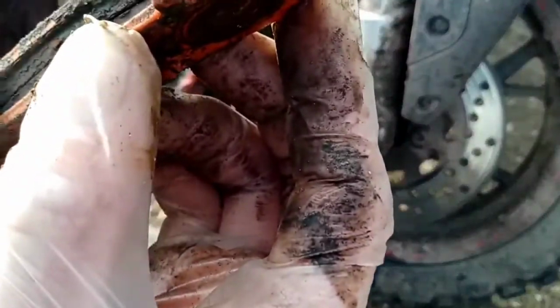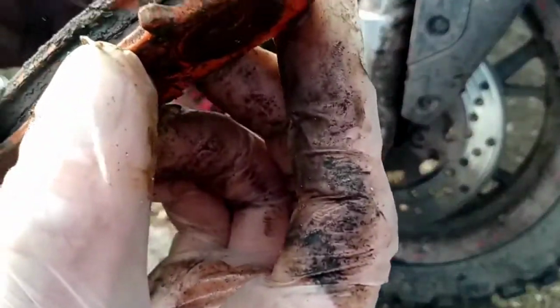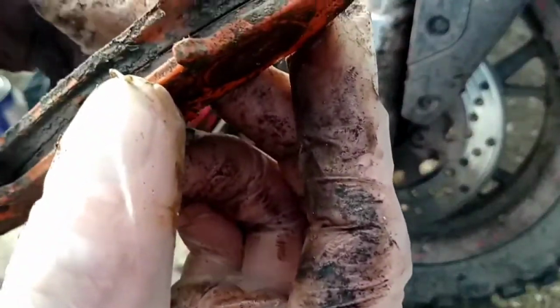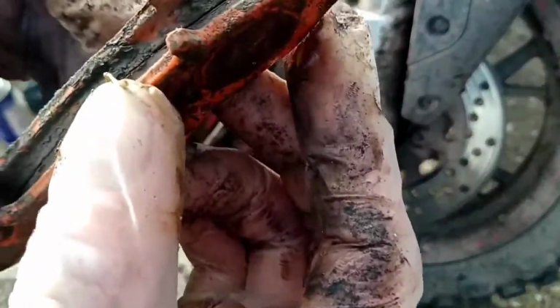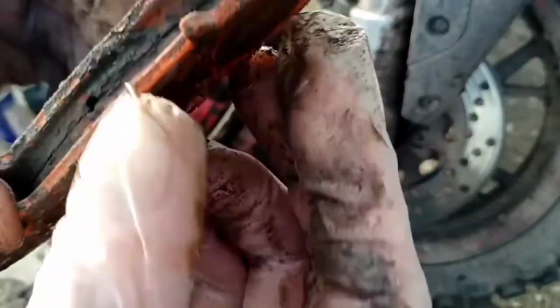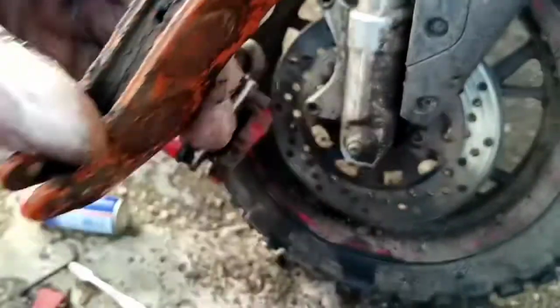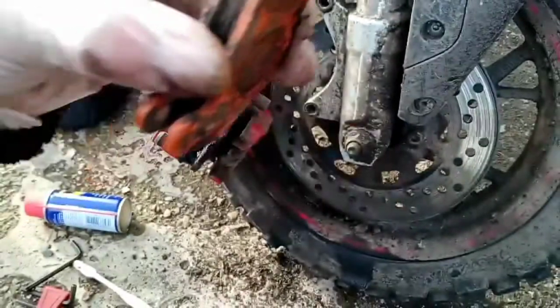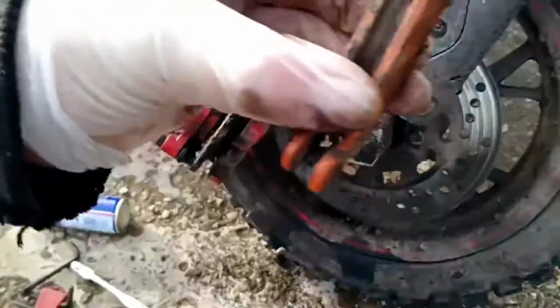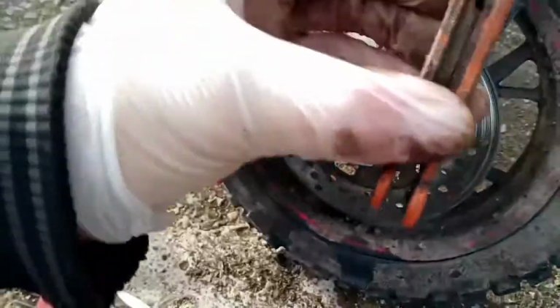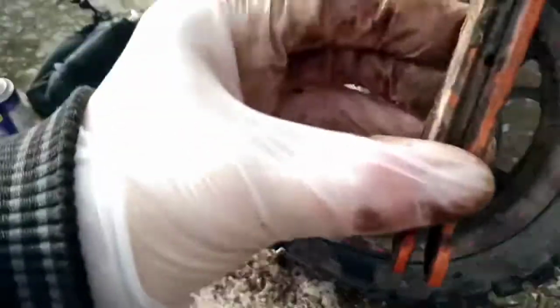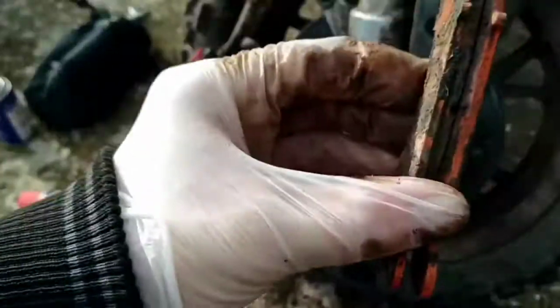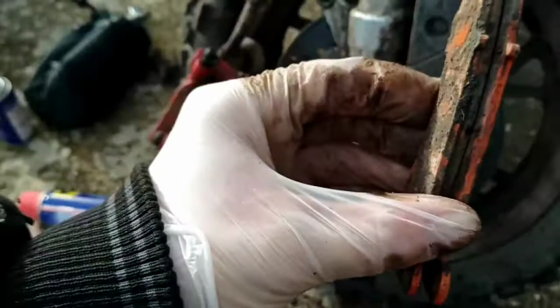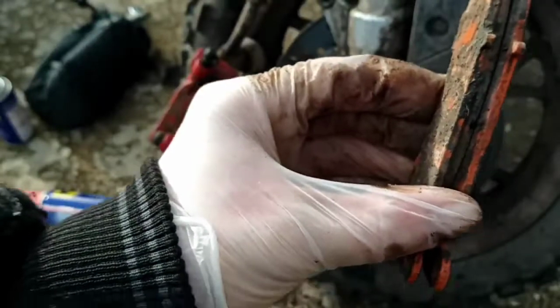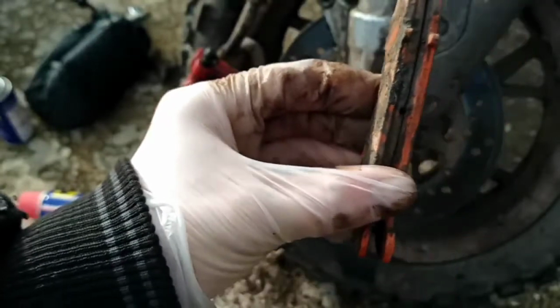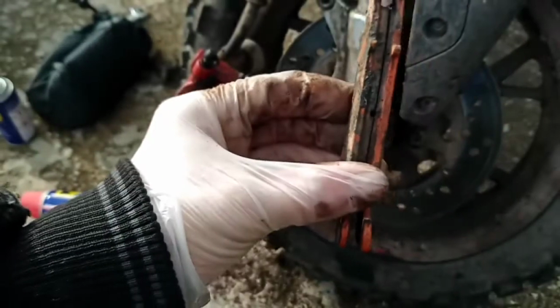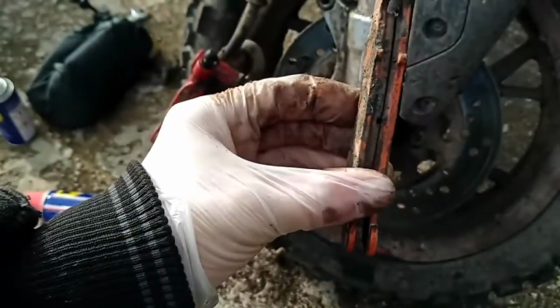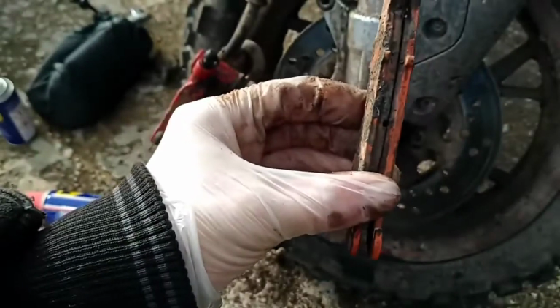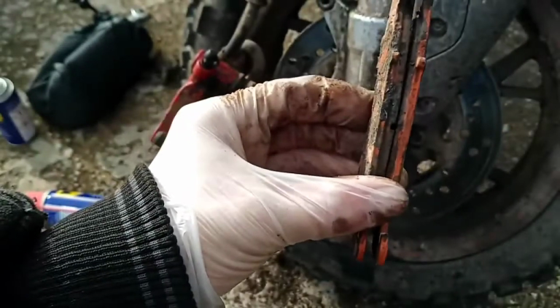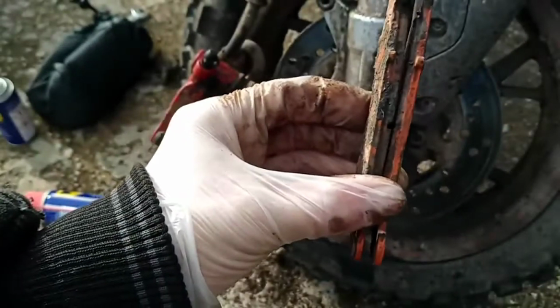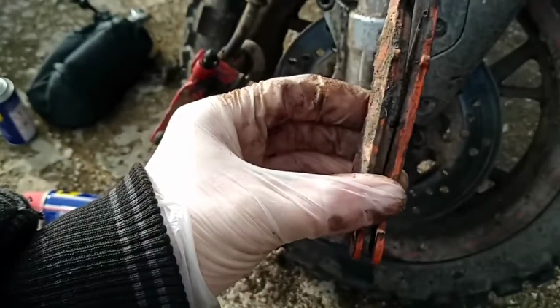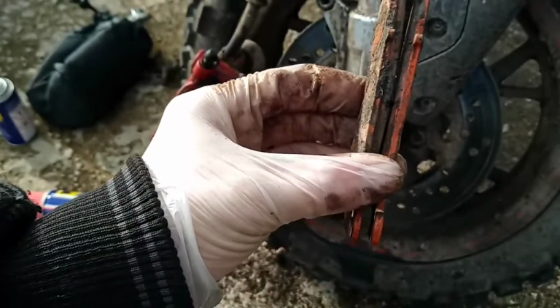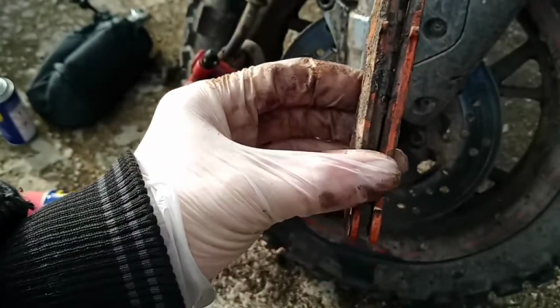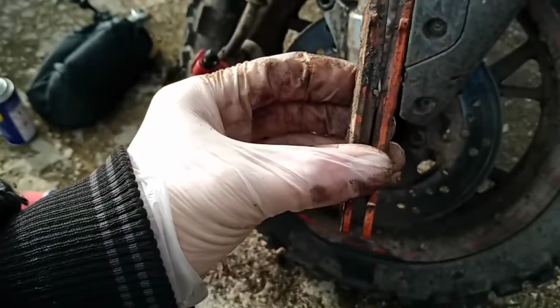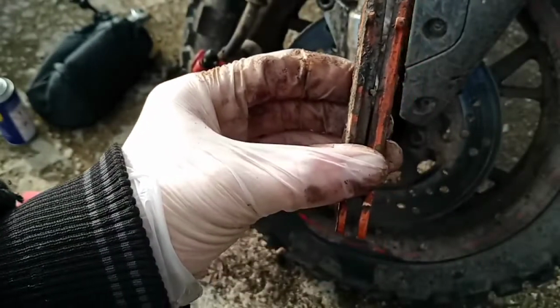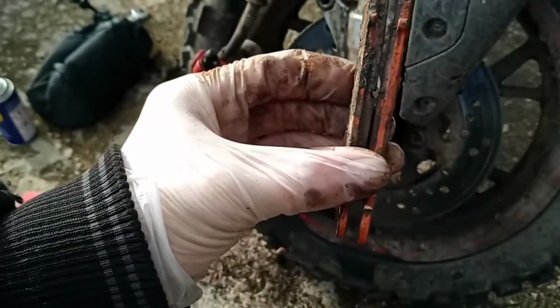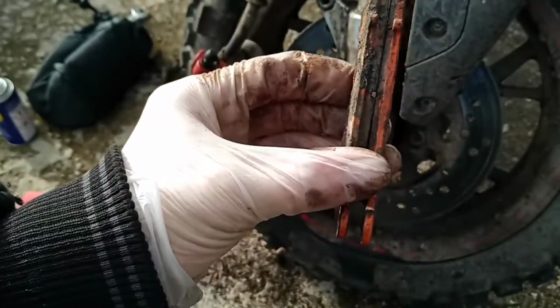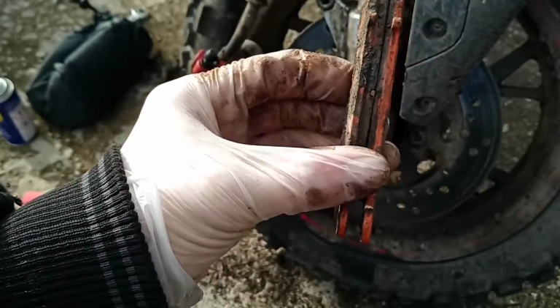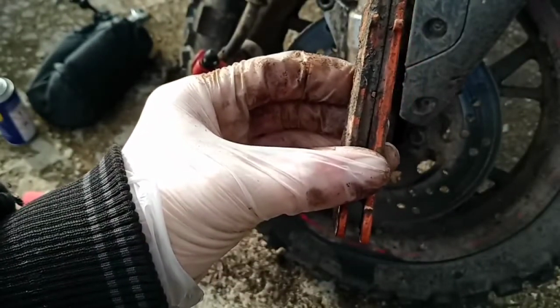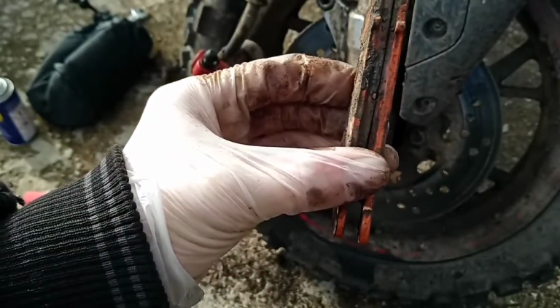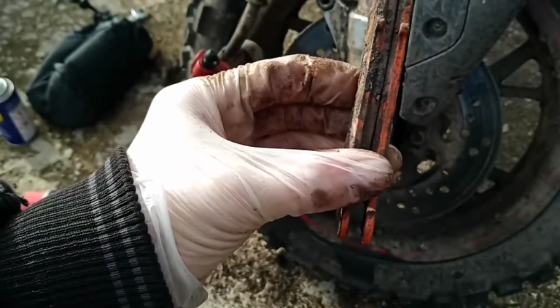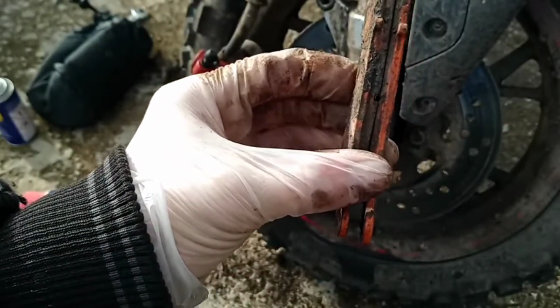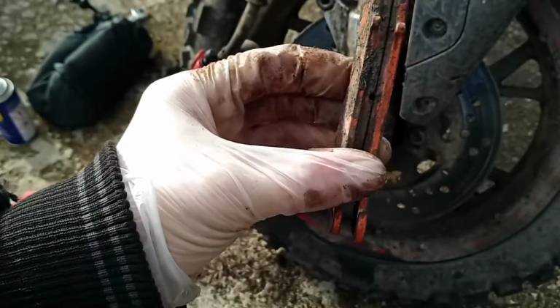I need to take note of this — it's due a new brake pad.